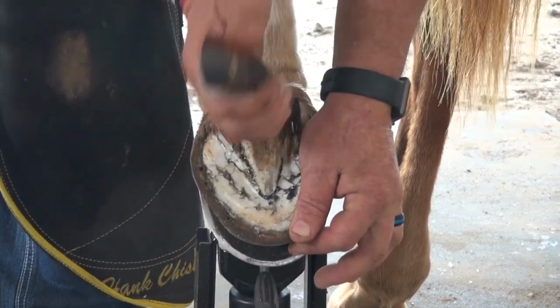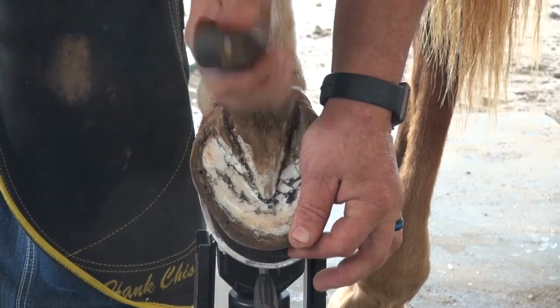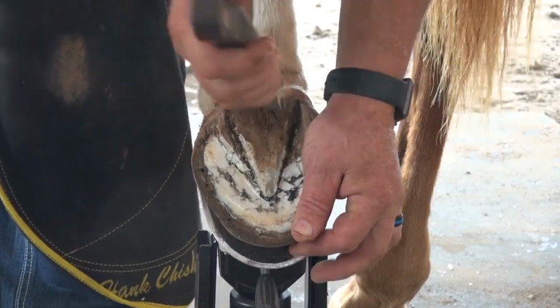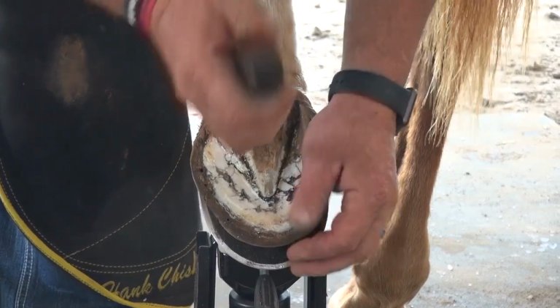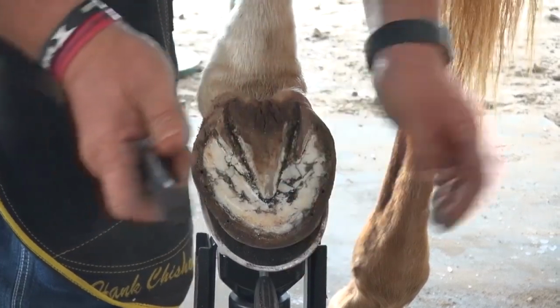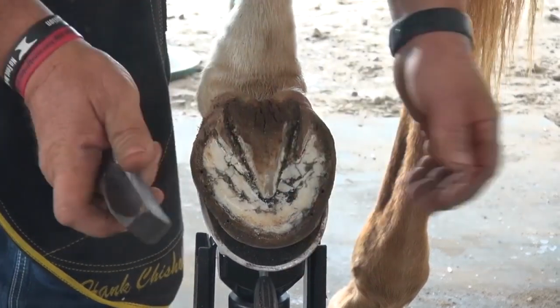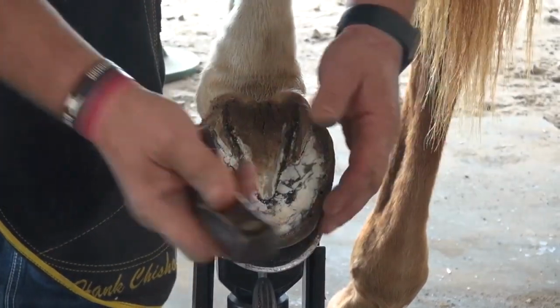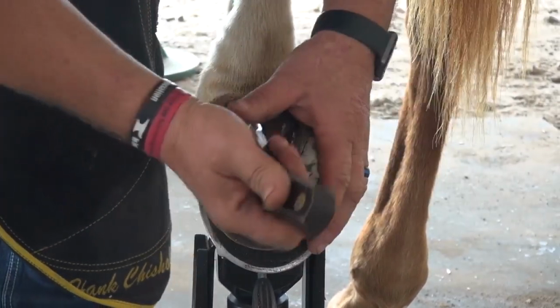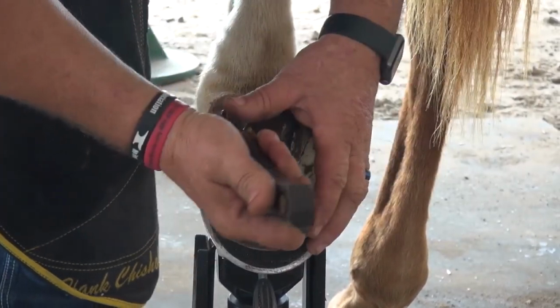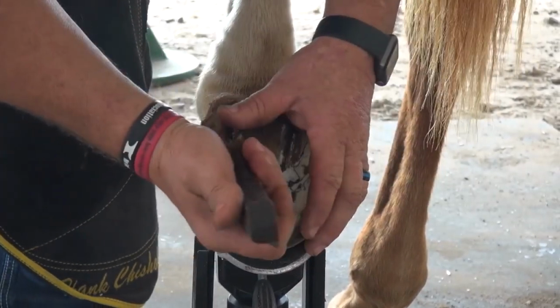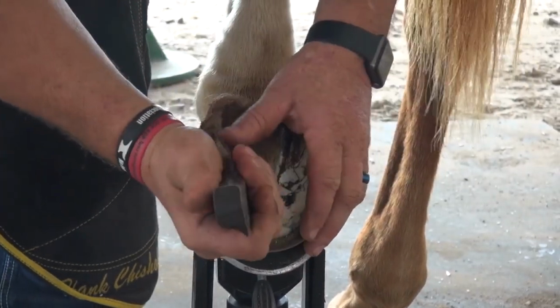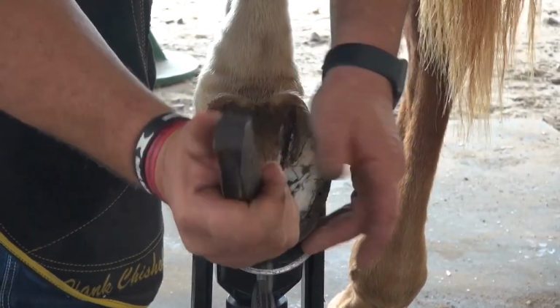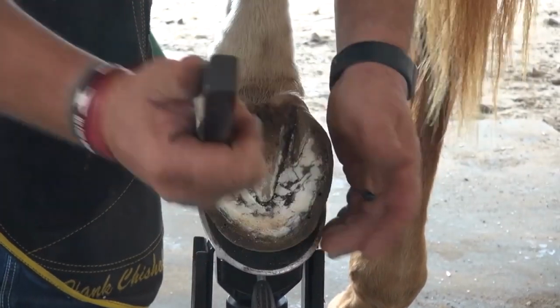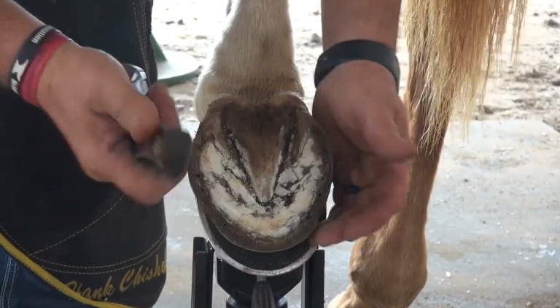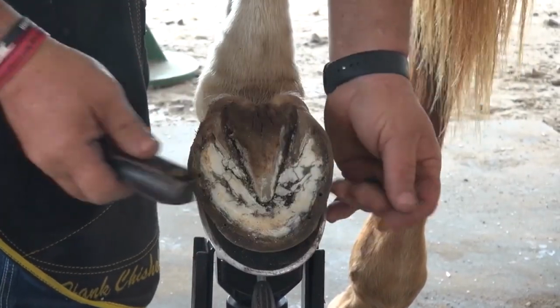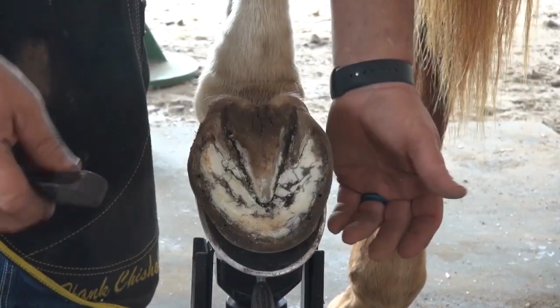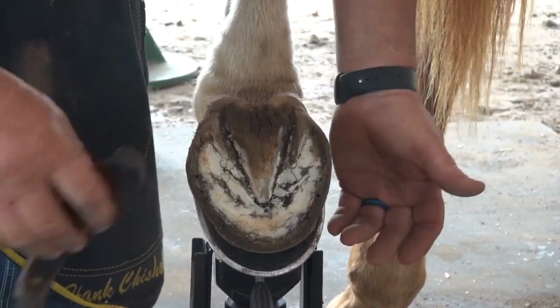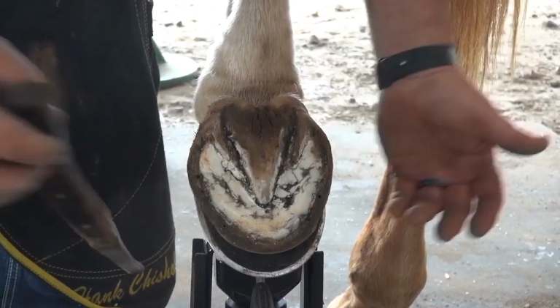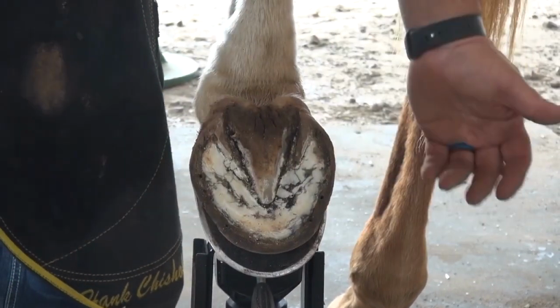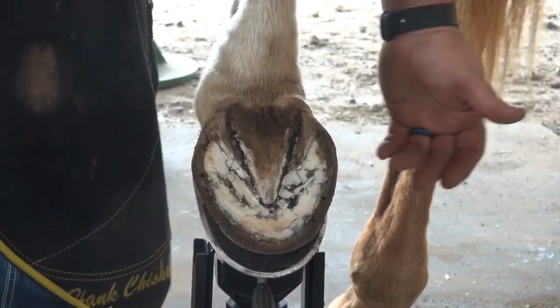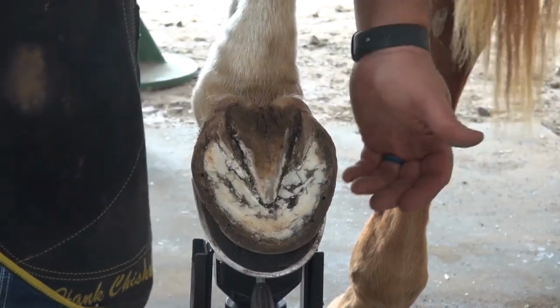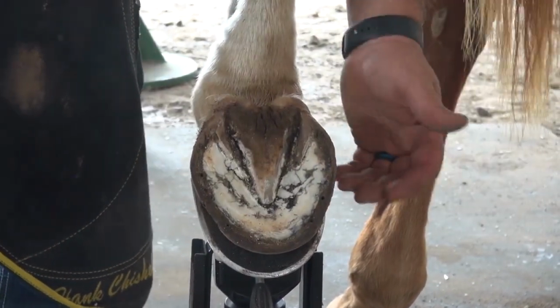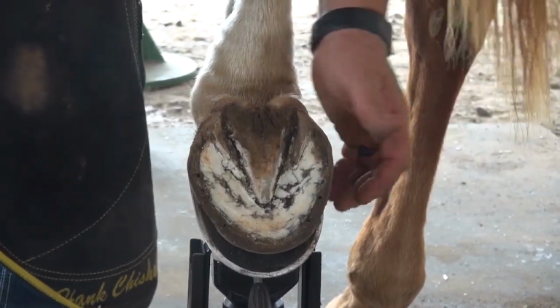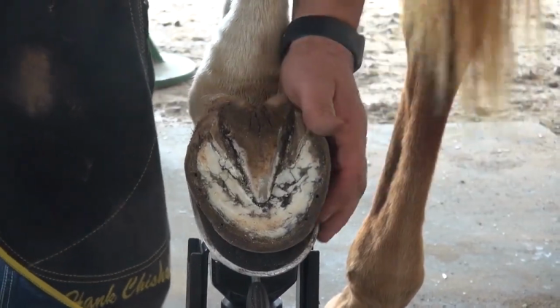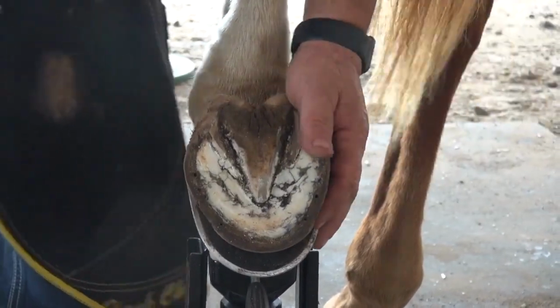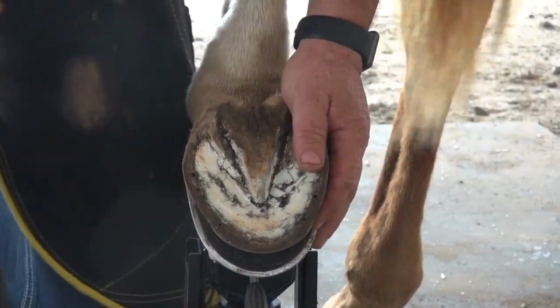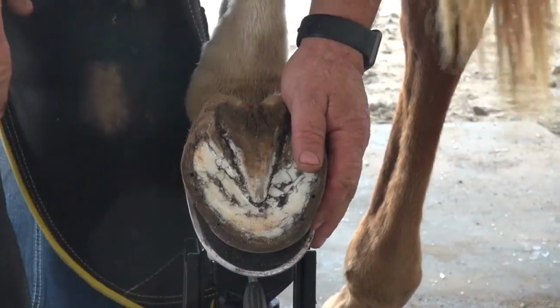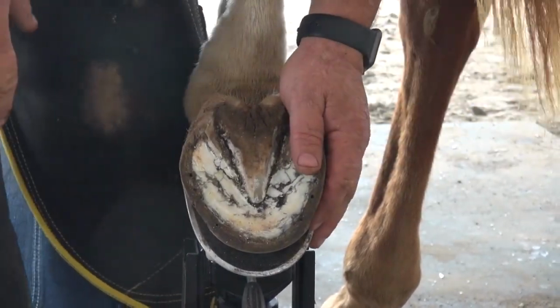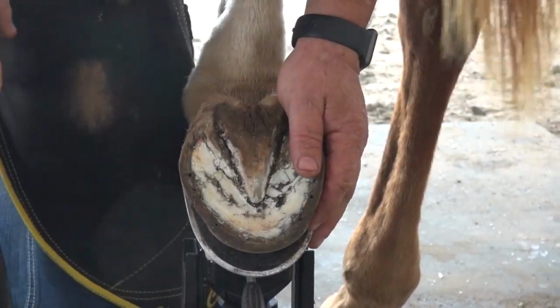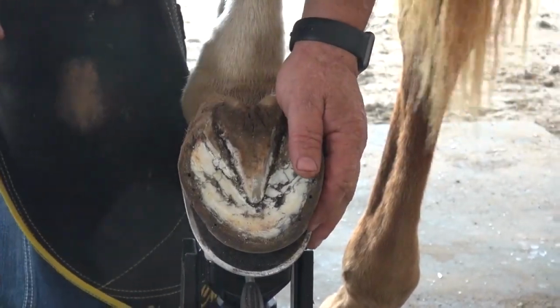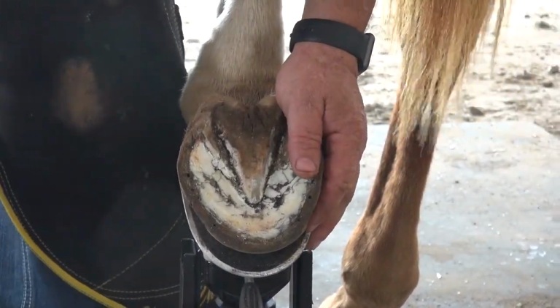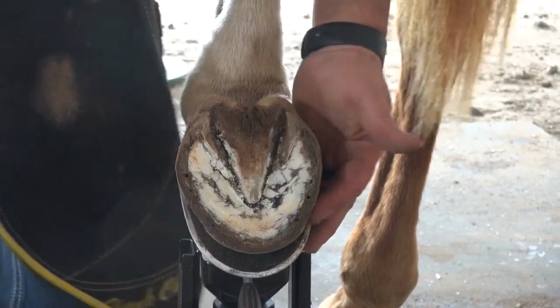I think he's lost out. I don't want to lose any other horse. I see it often.